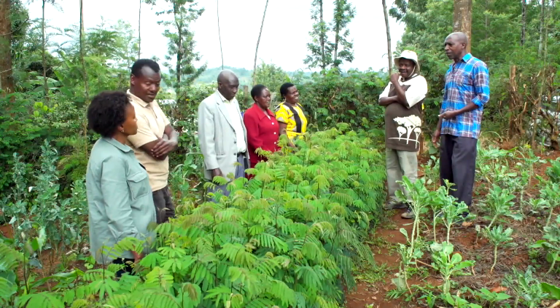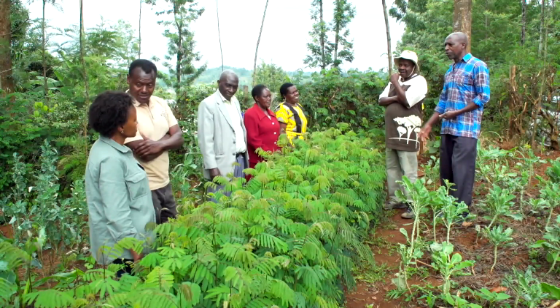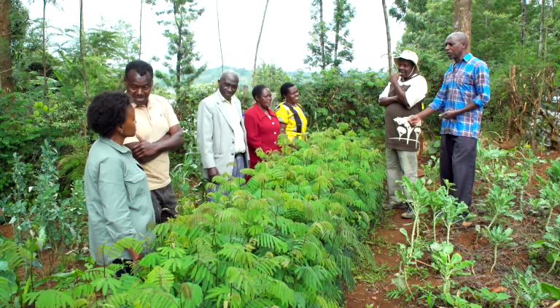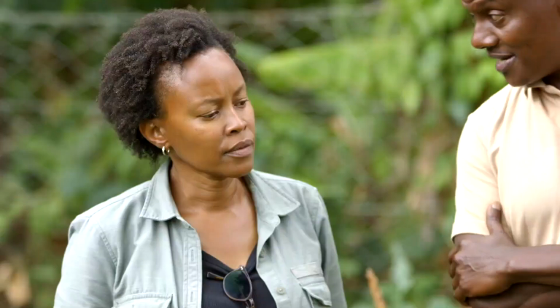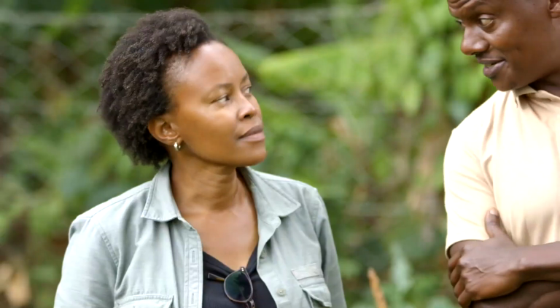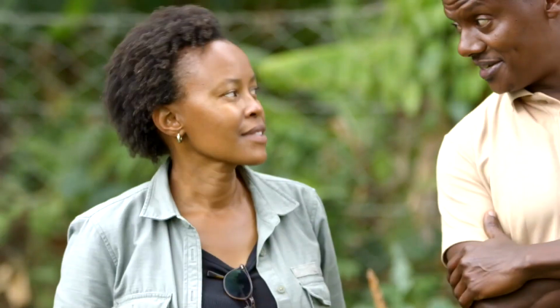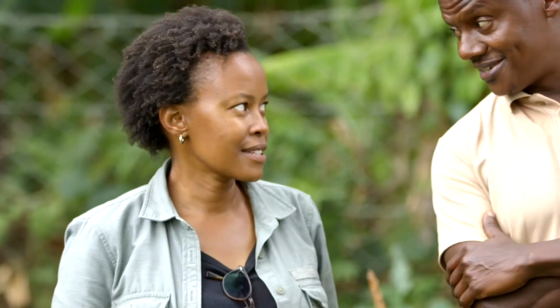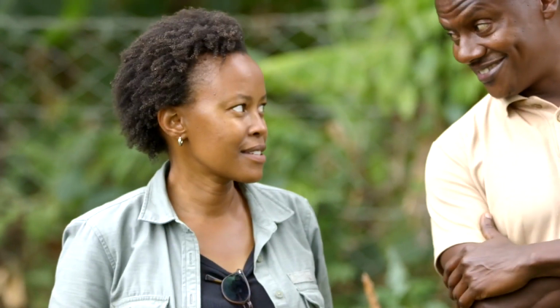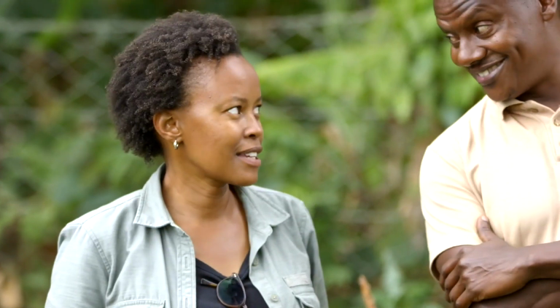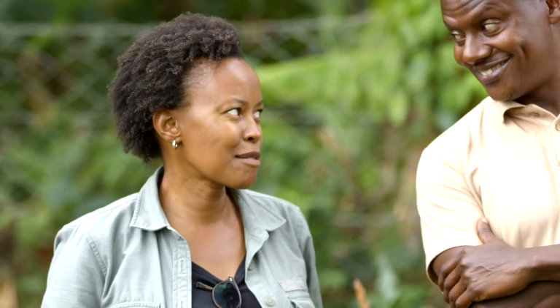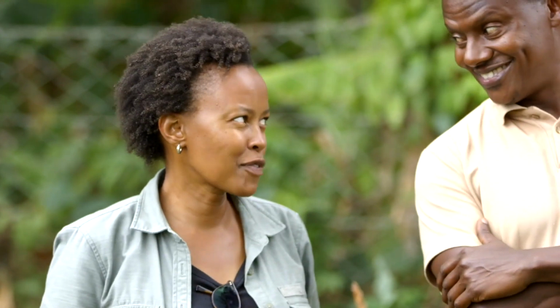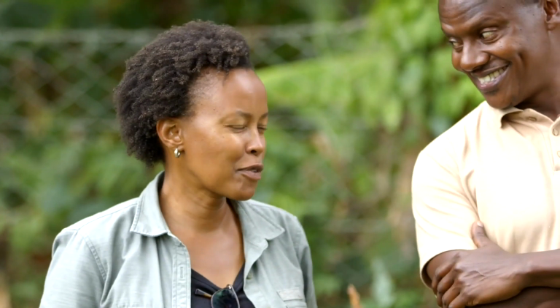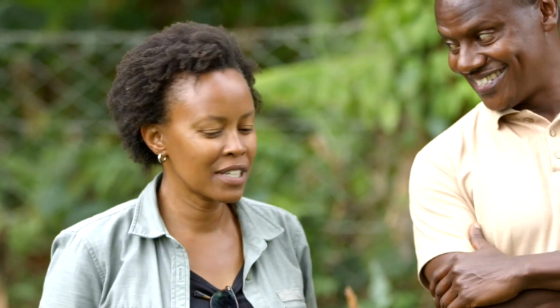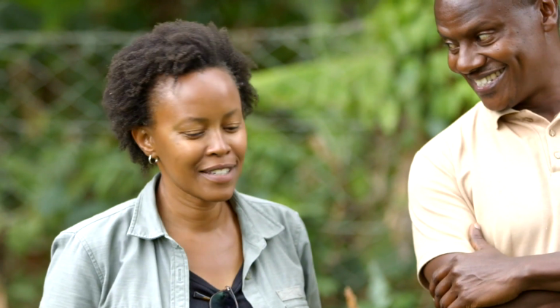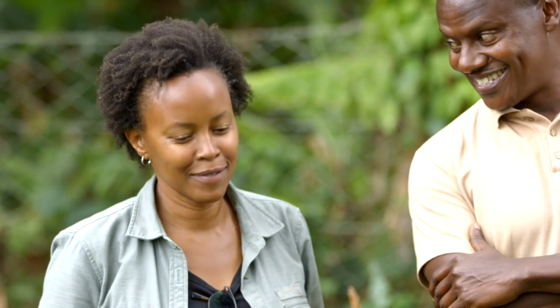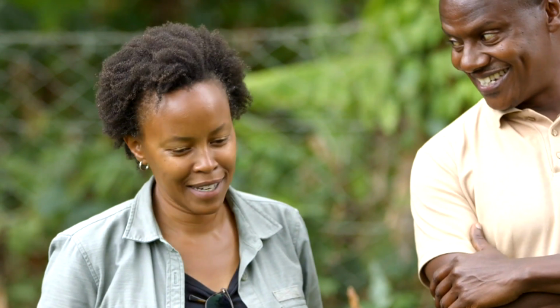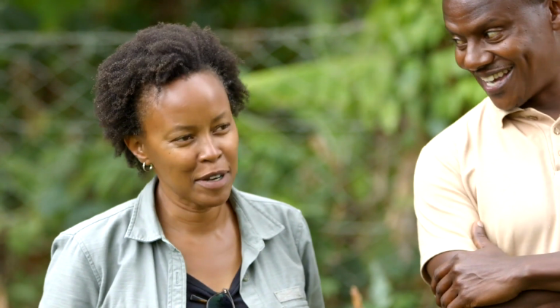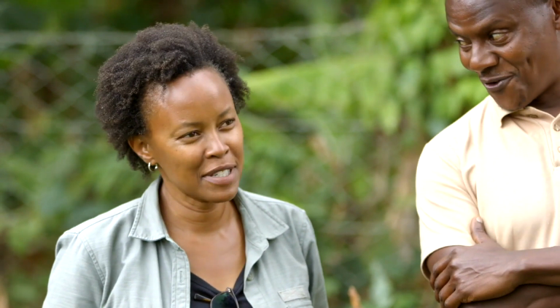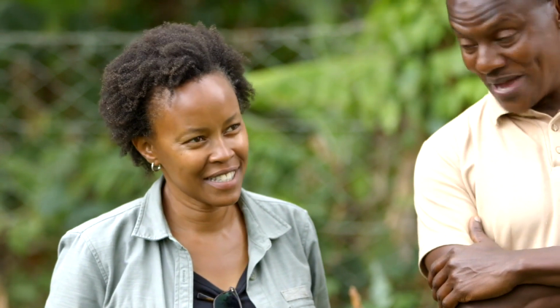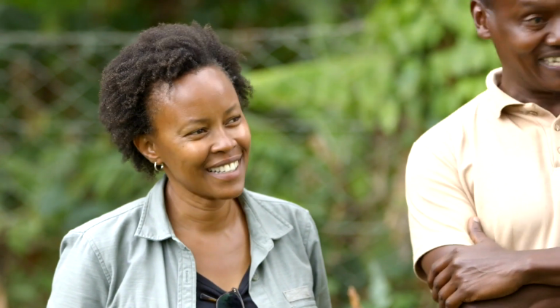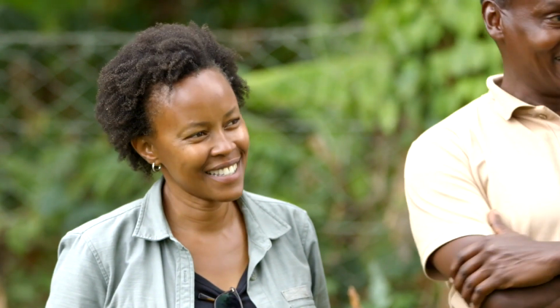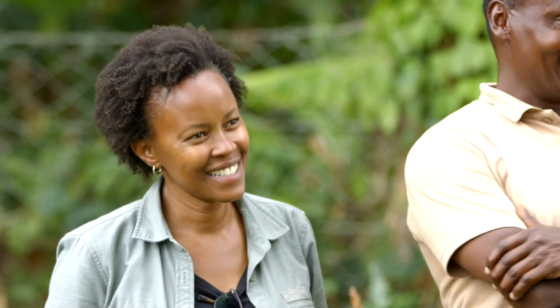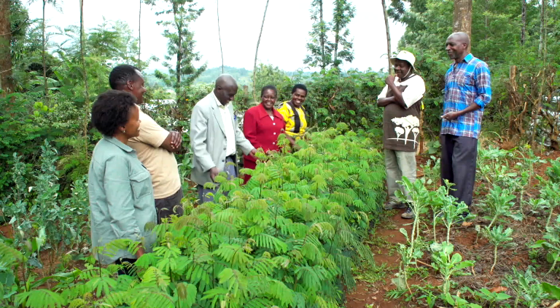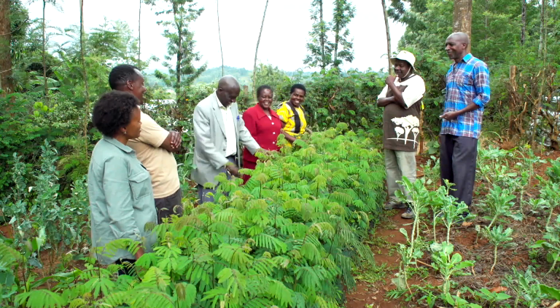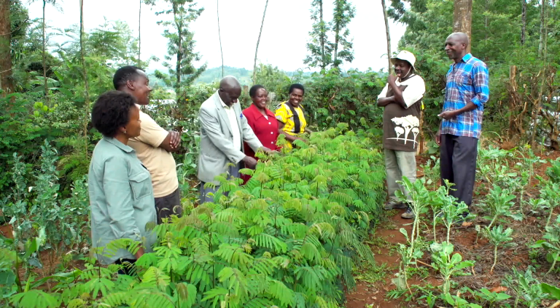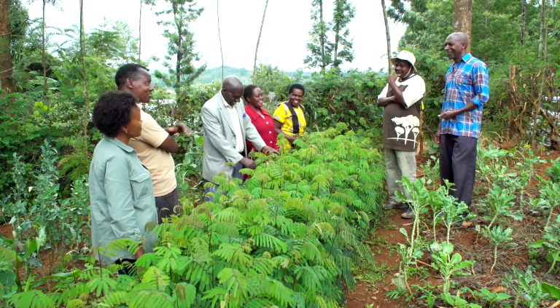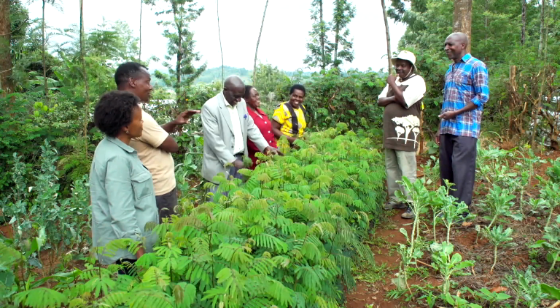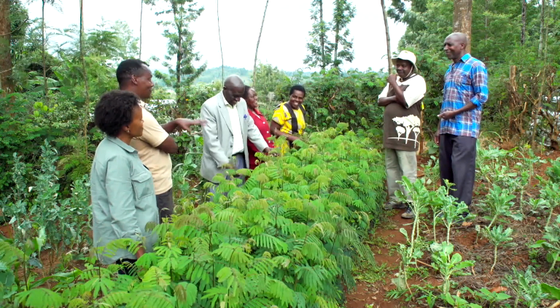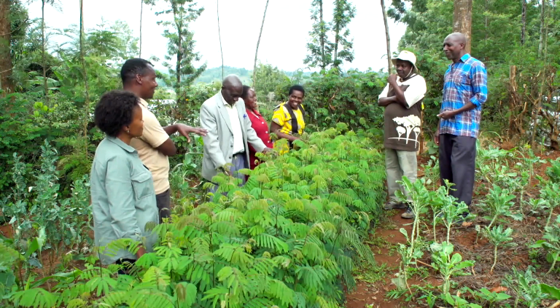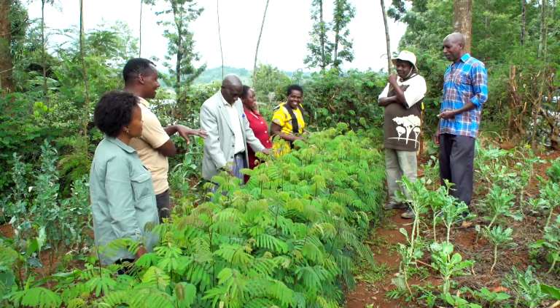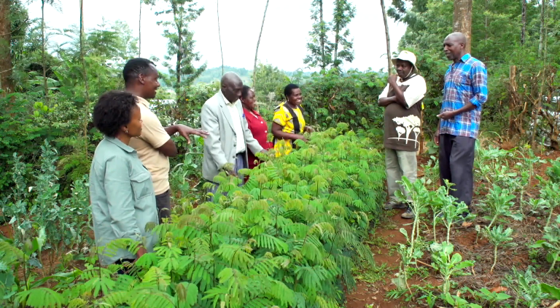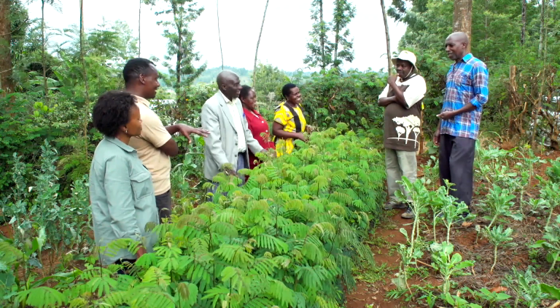And you have a dairy. Yes. And some of them for meat. And some for meat. So Kaliandra is also good for that? Yes.